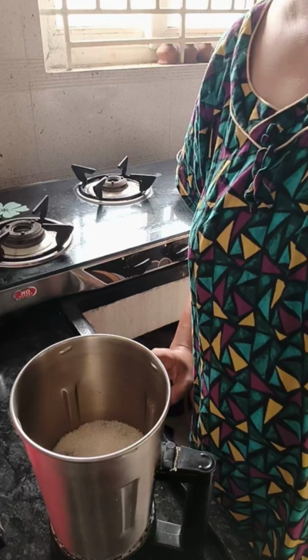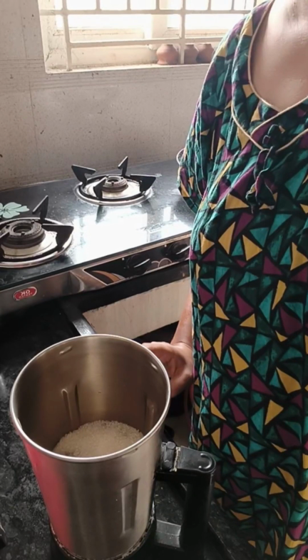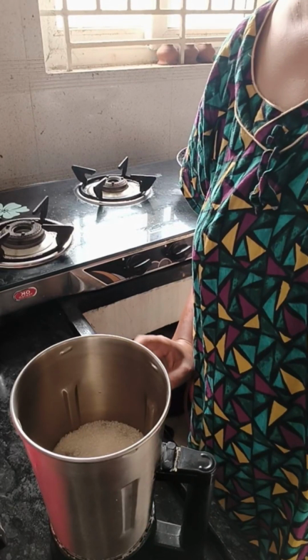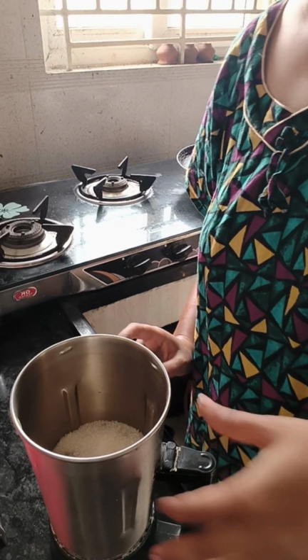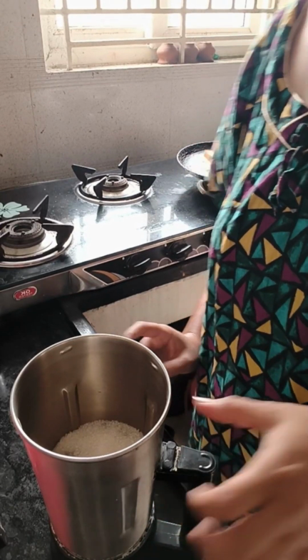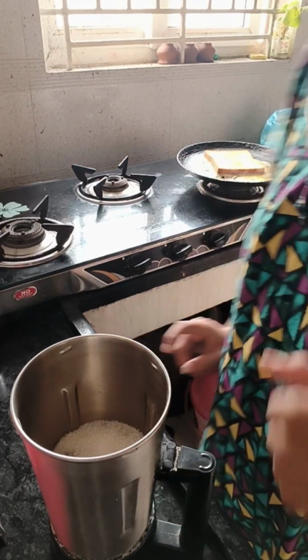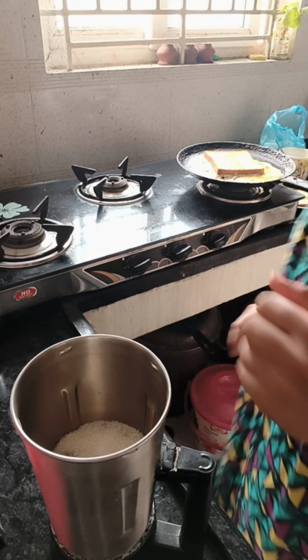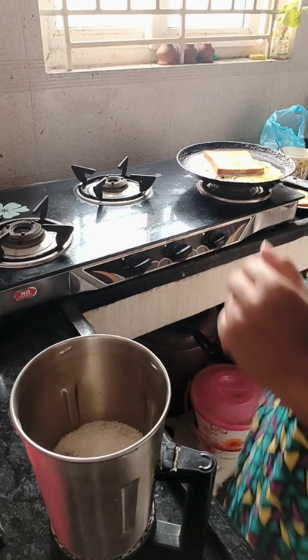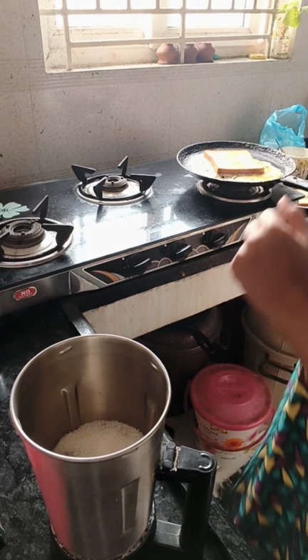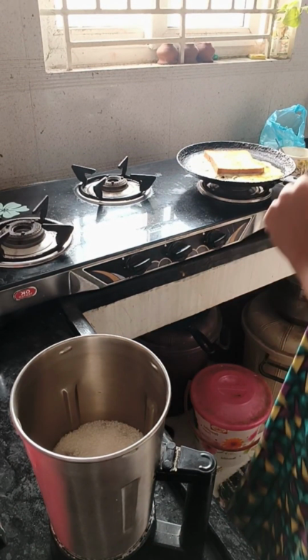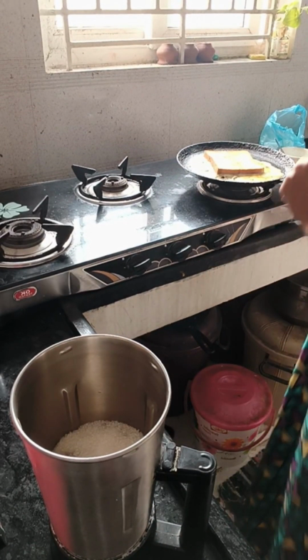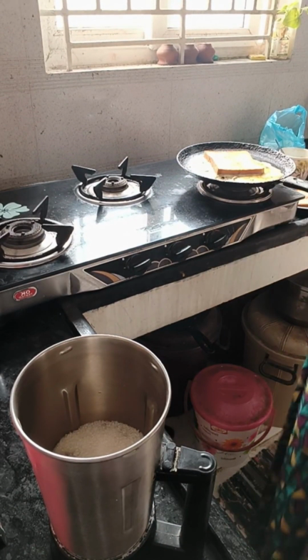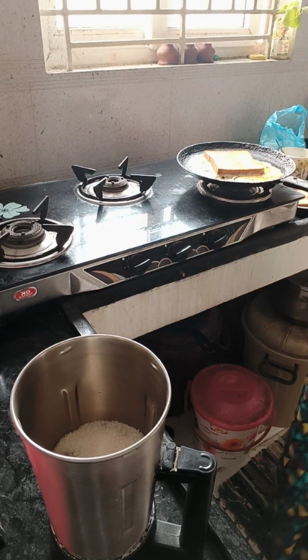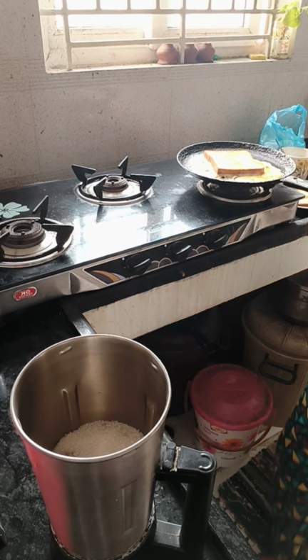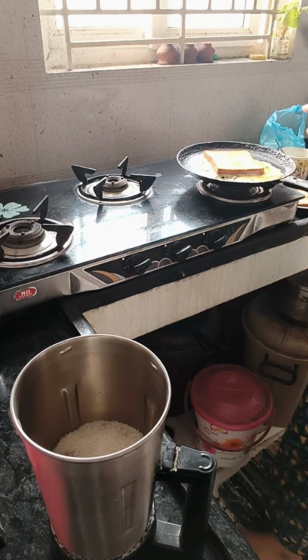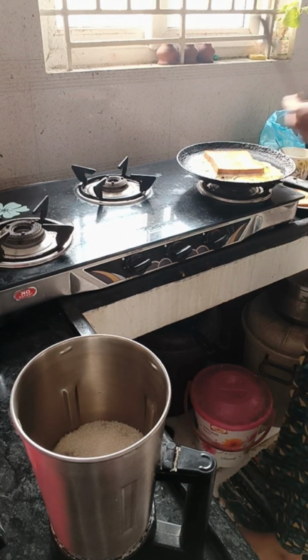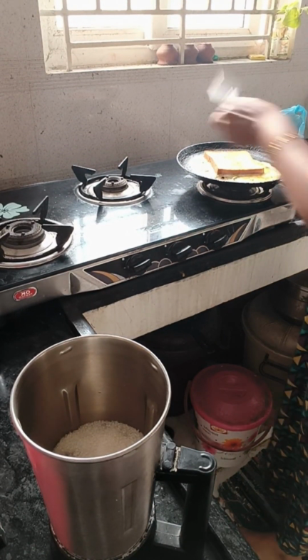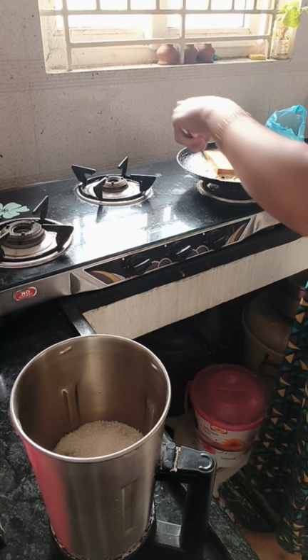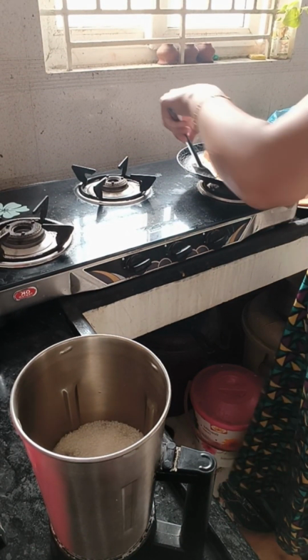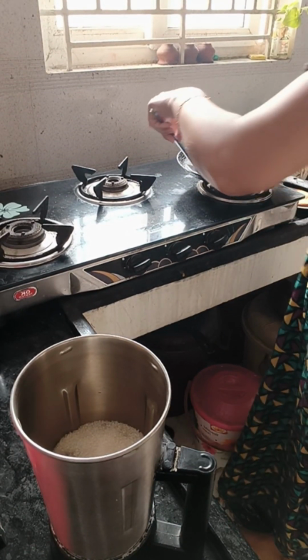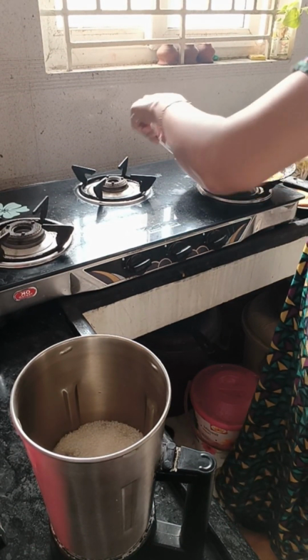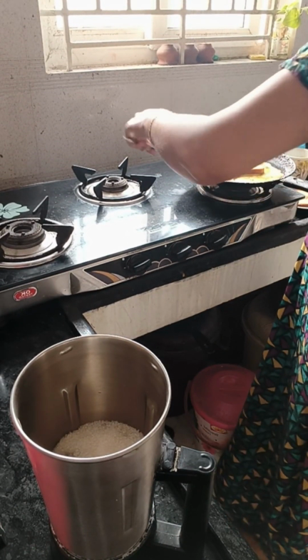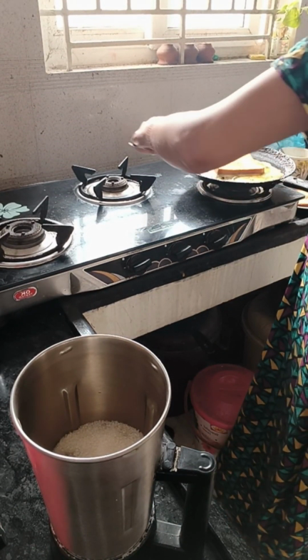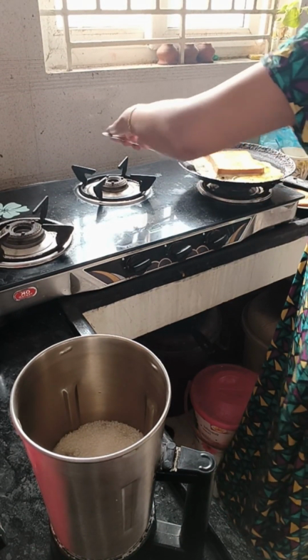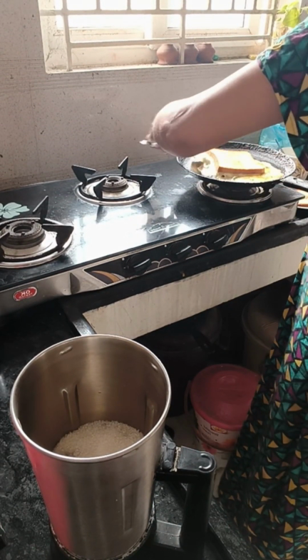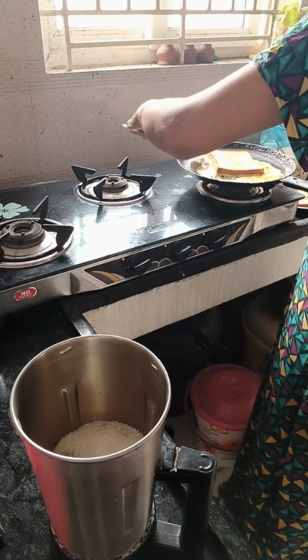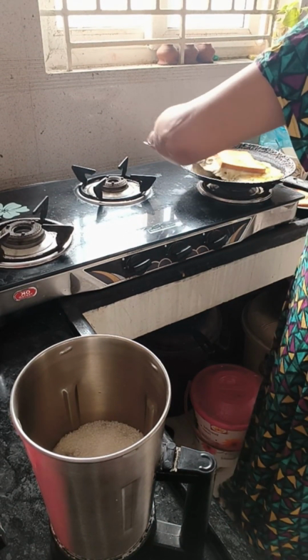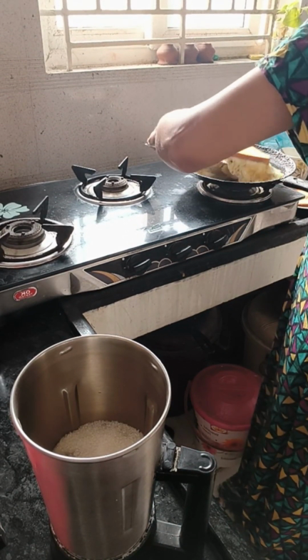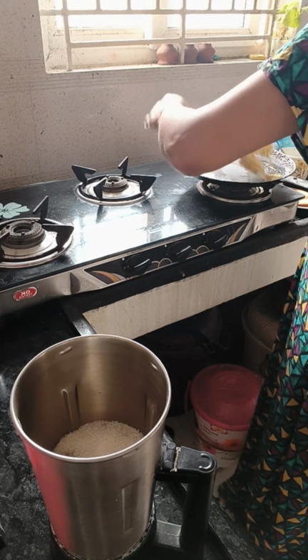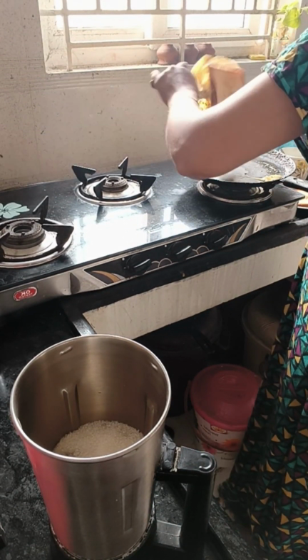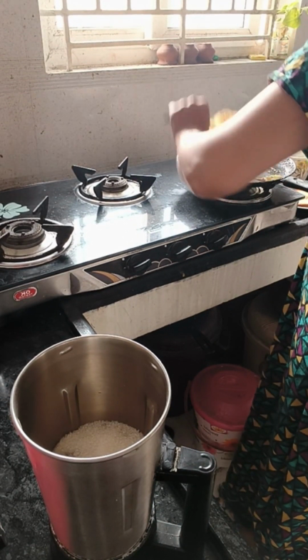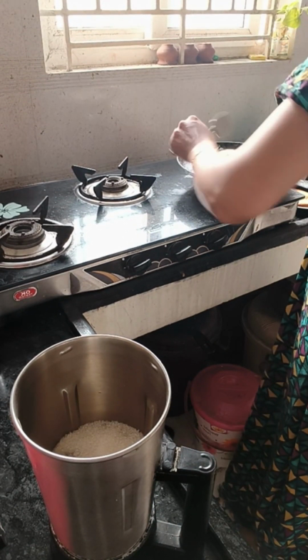This morning, we have a plan to make a pancake for the first time. We will share how it comes out.